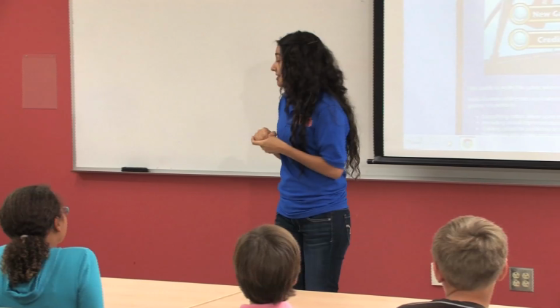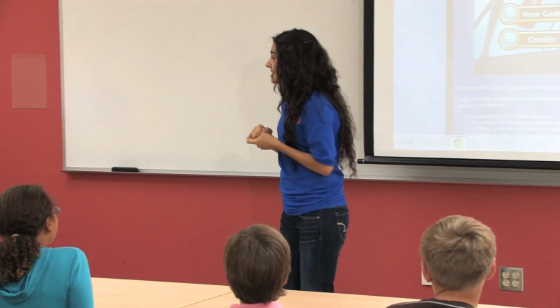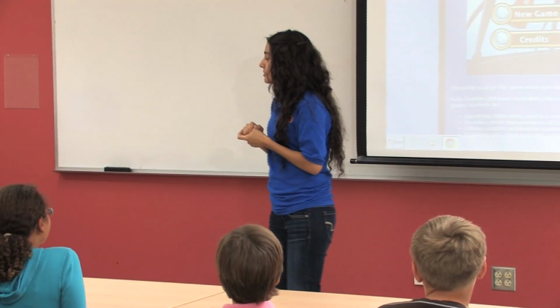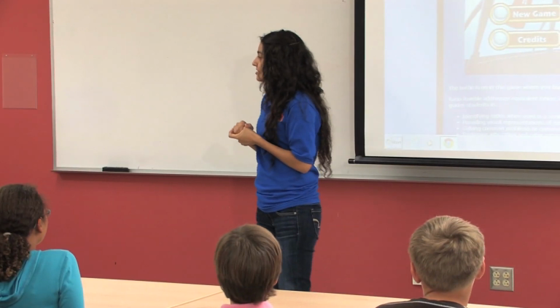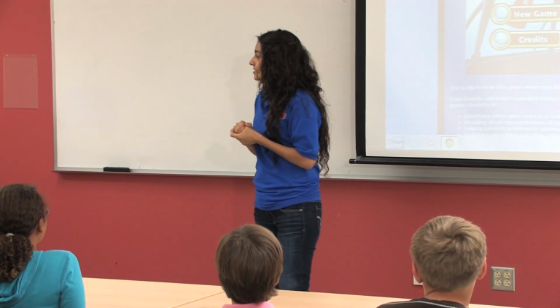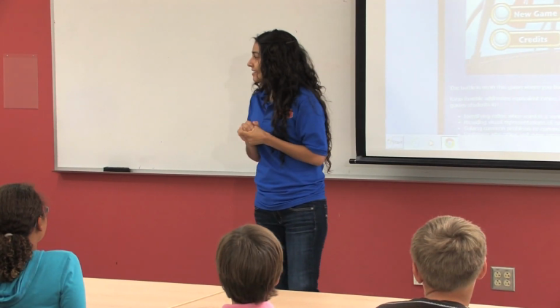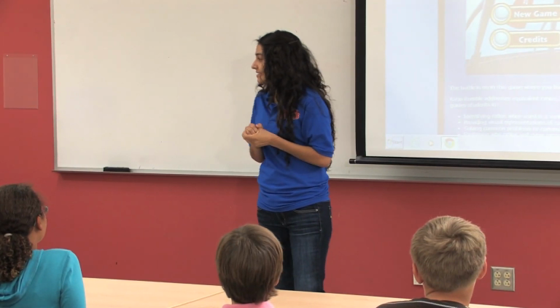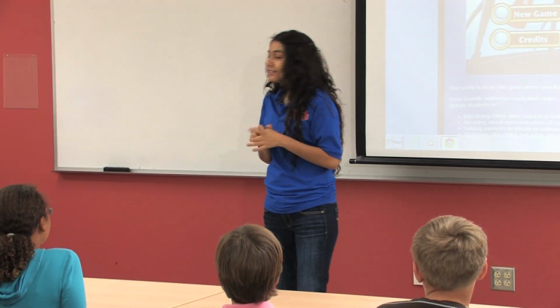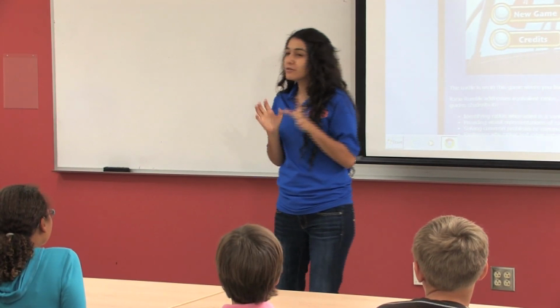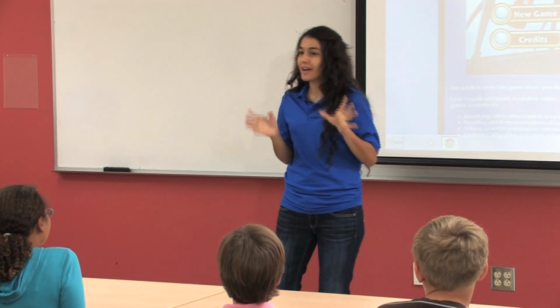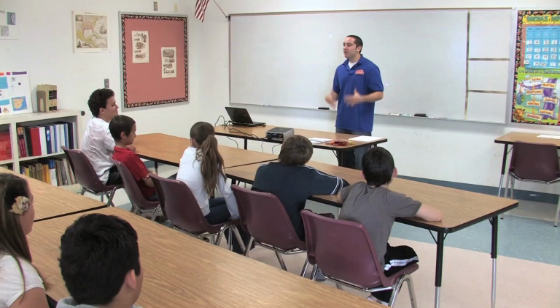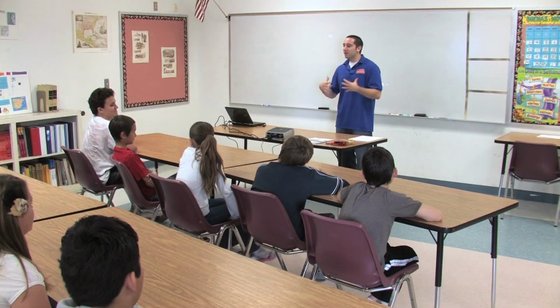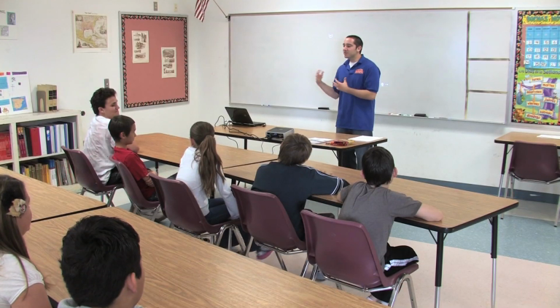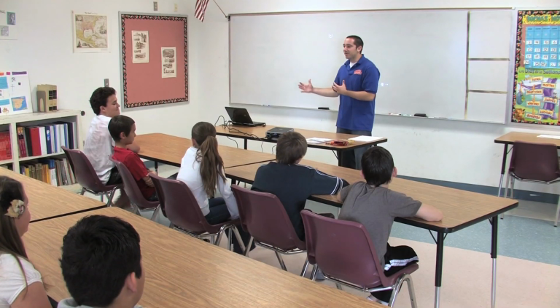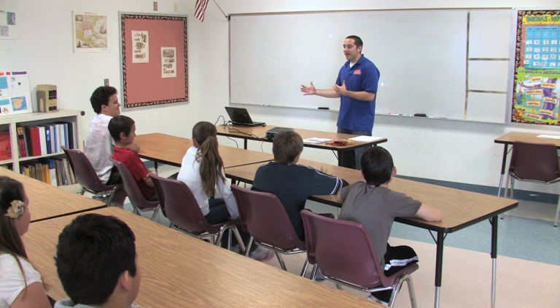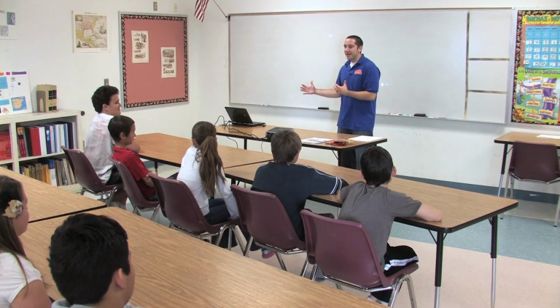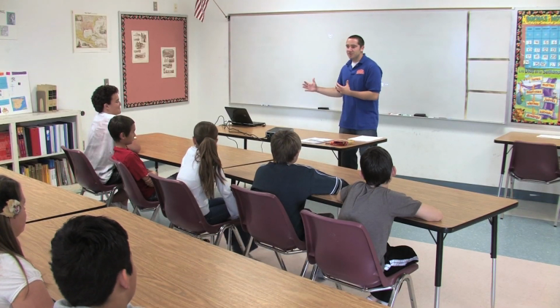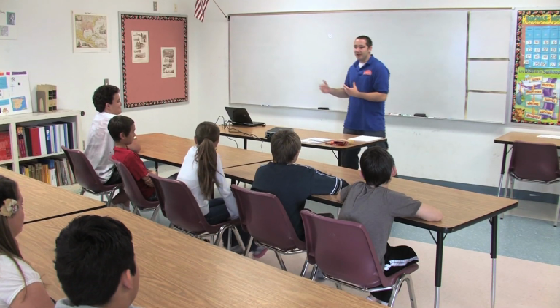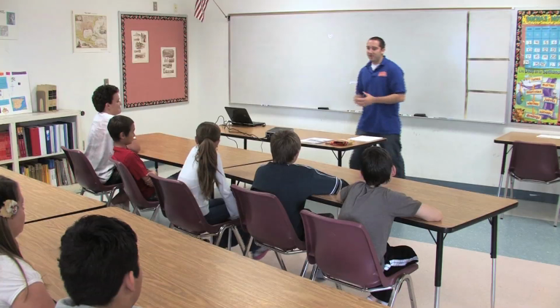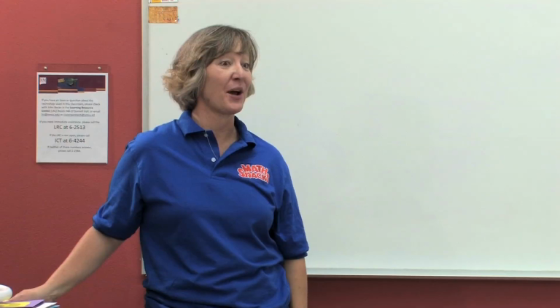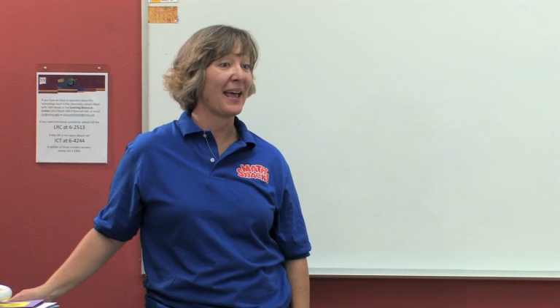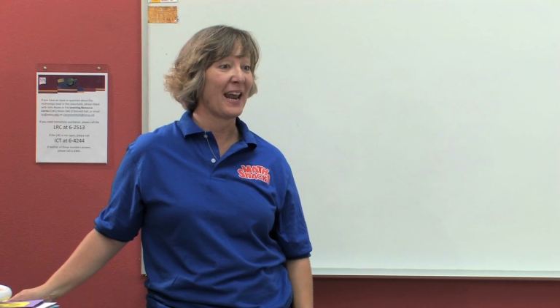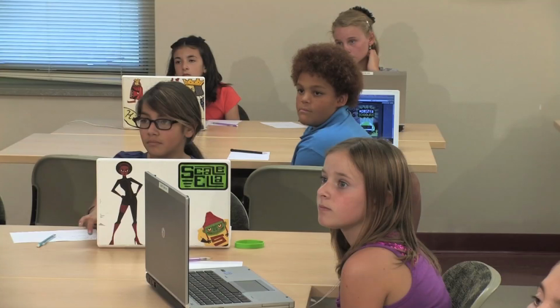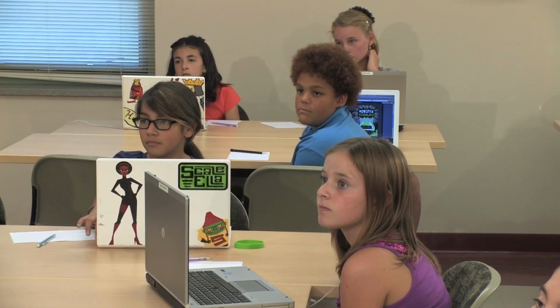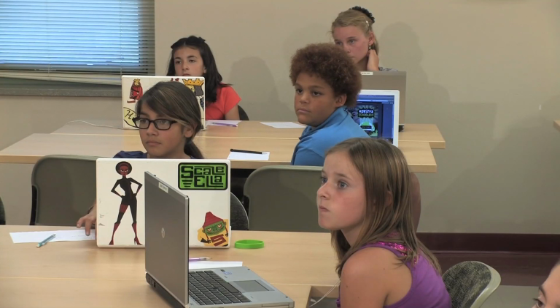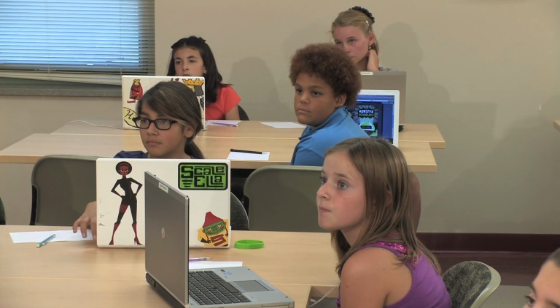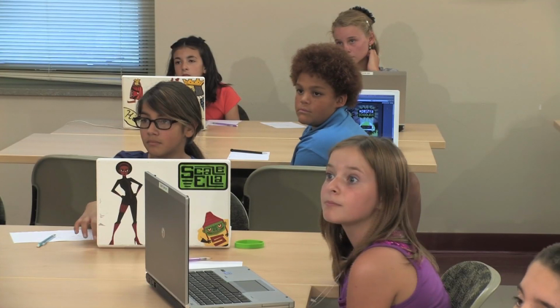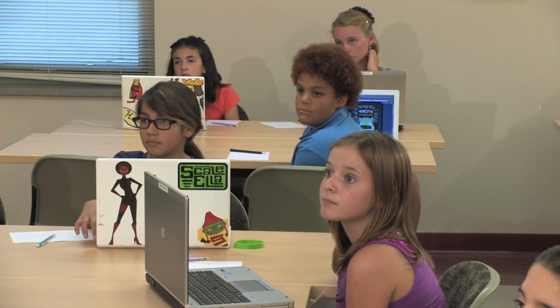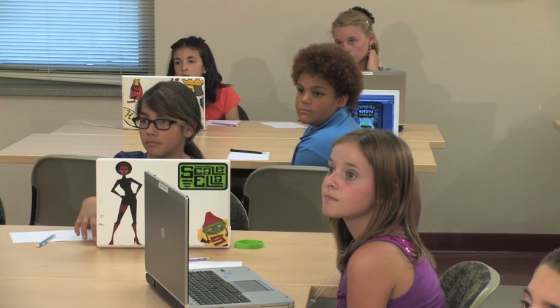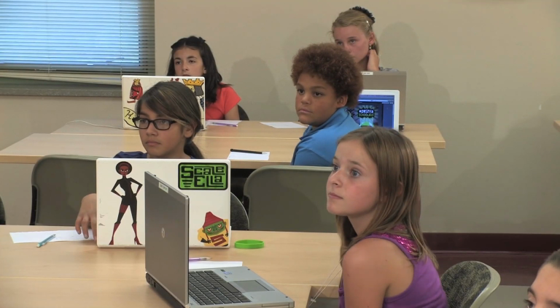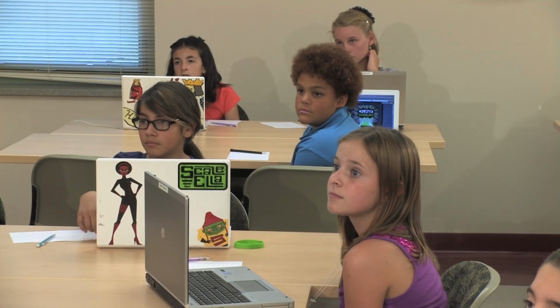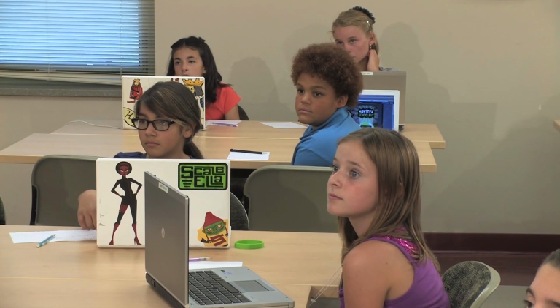This time we're going to start a lesson in a new way. We're going to watch a little animation right now. Go ahead and play on the computer and play a game.